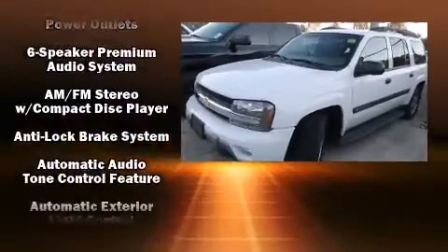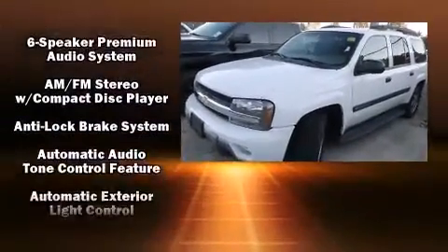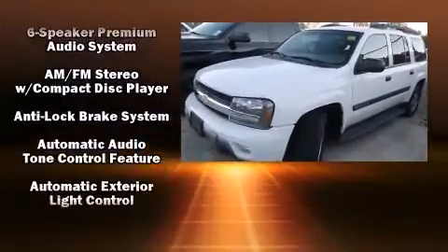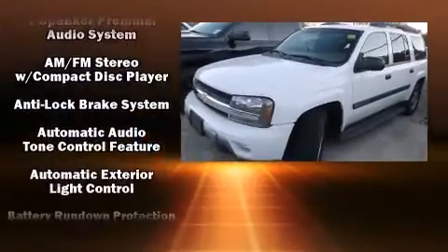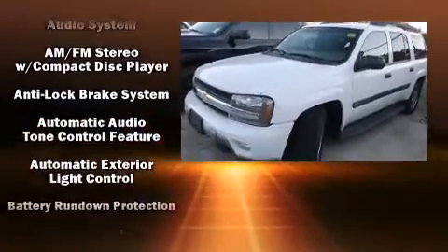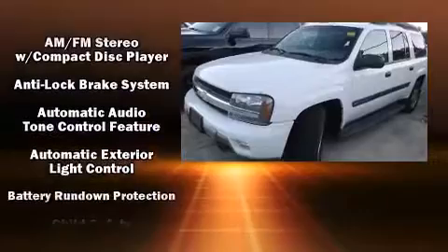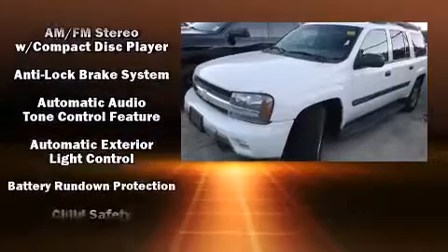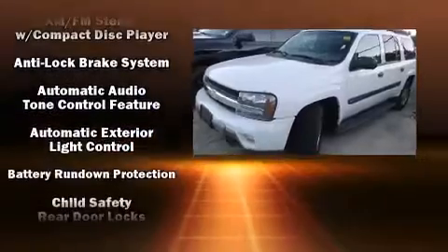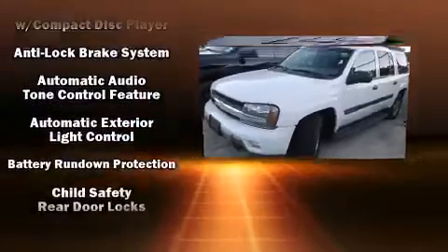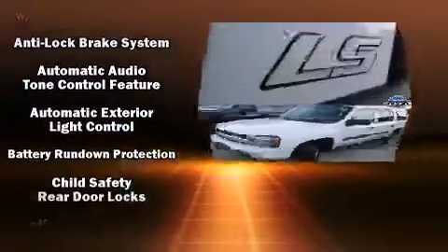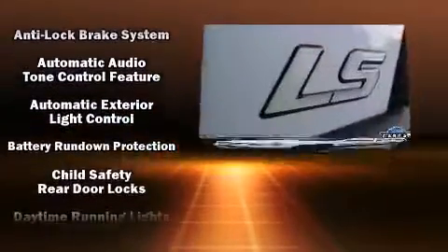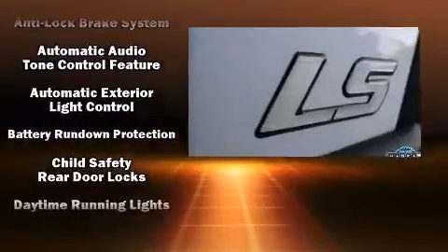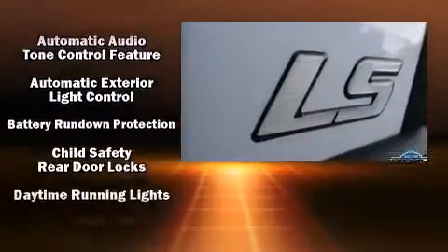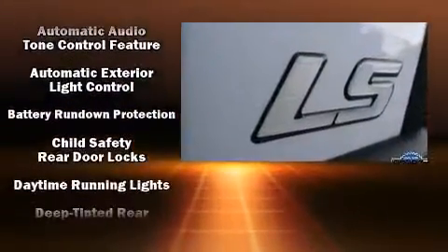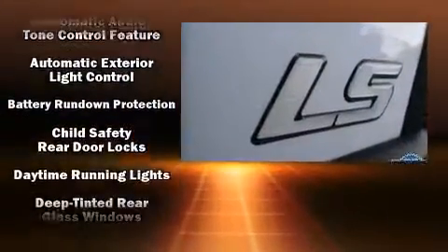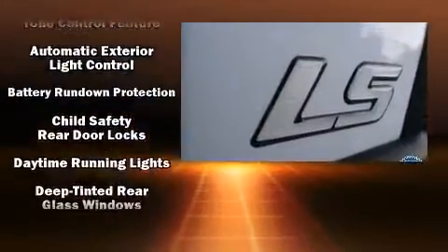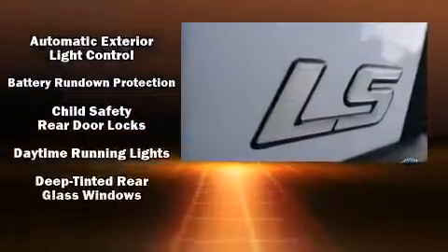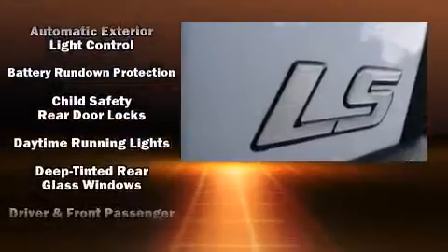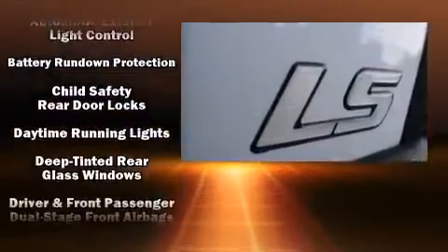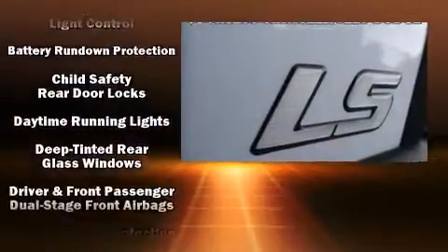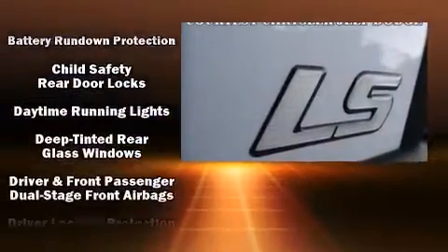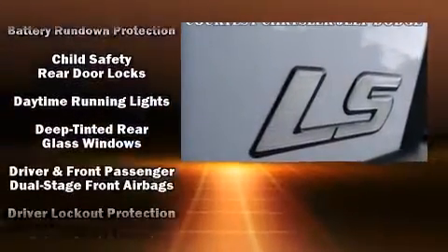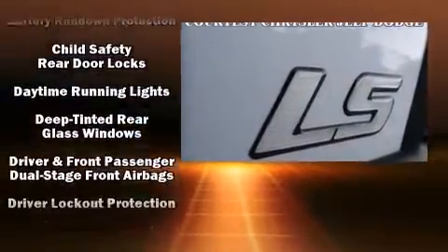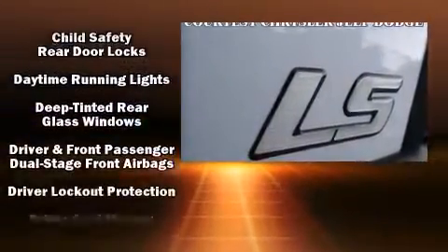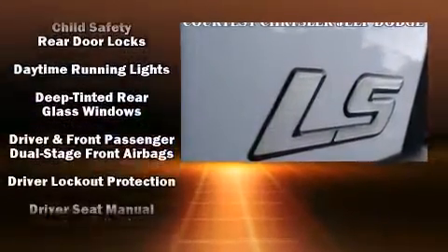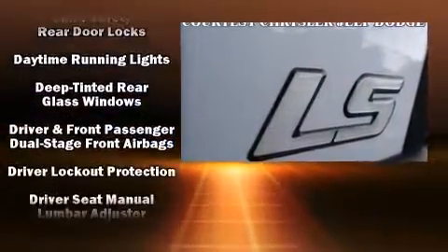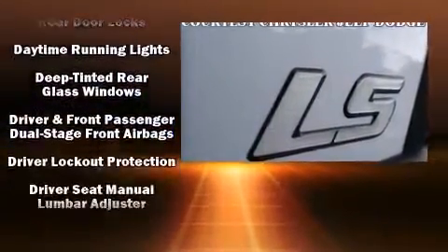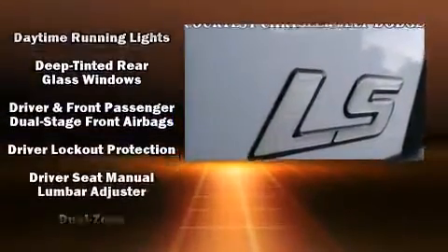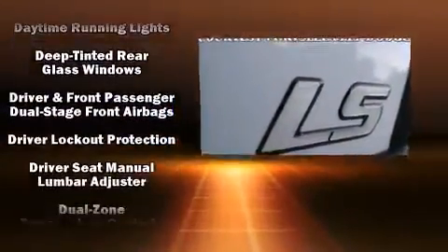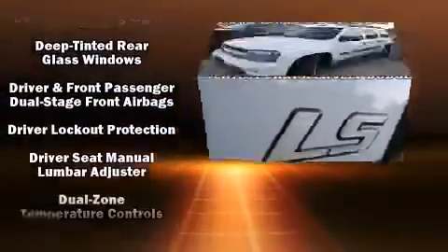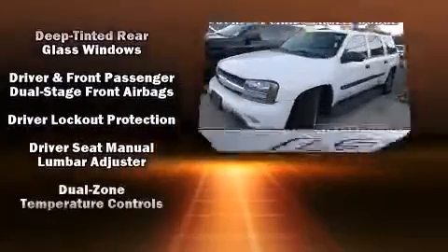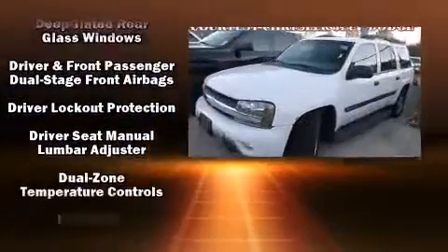Audio features include a CD player with AM-FM radio and six speakers, enhancing the audio experience throughout the interior.